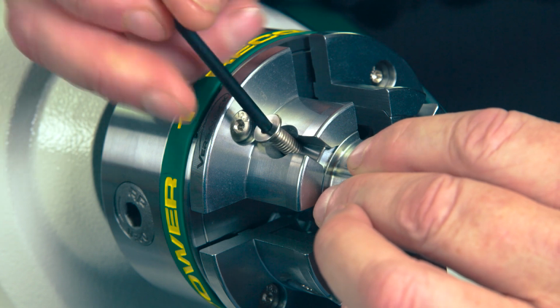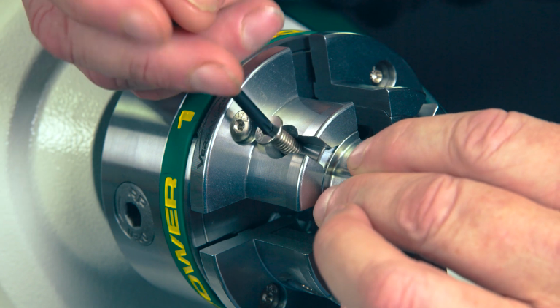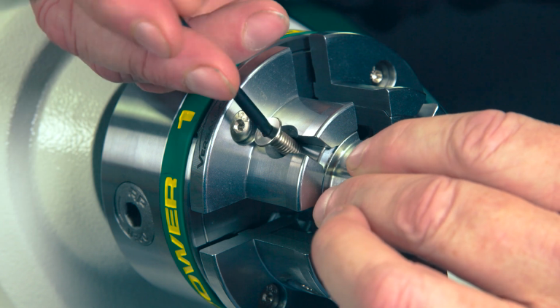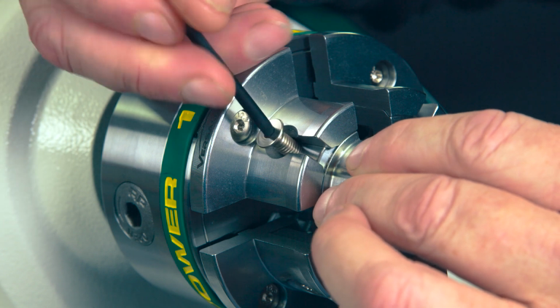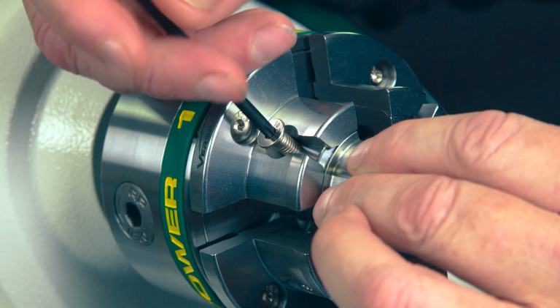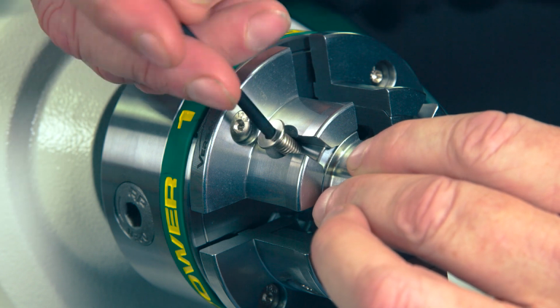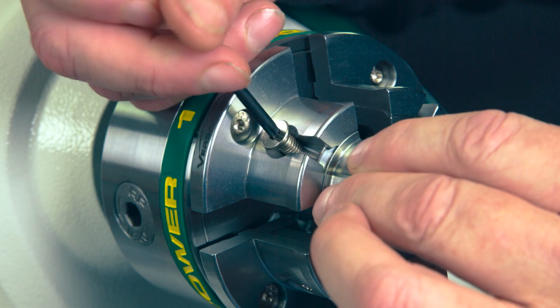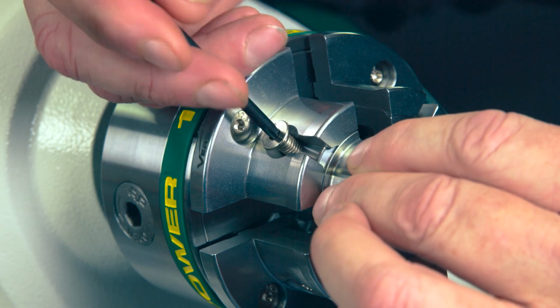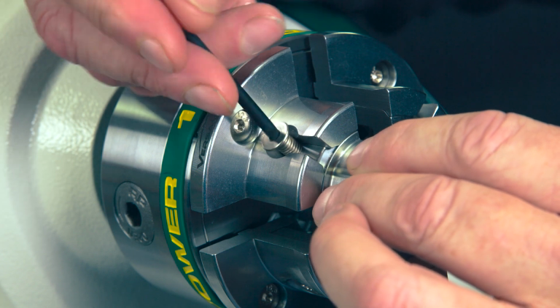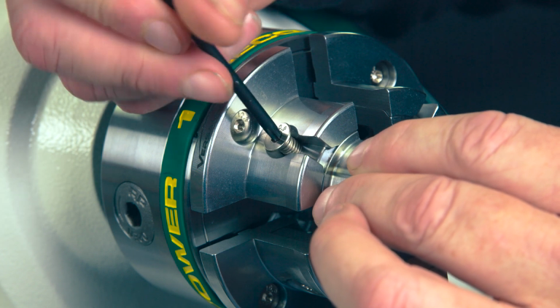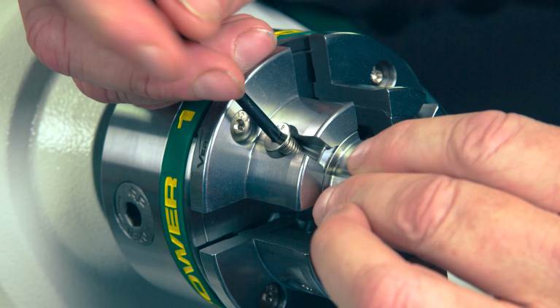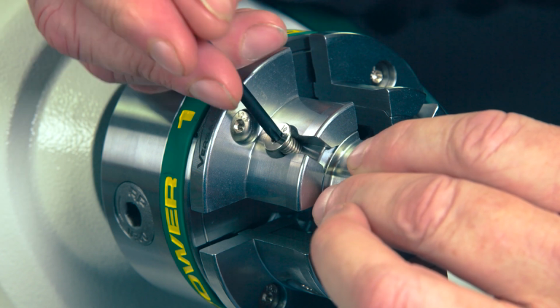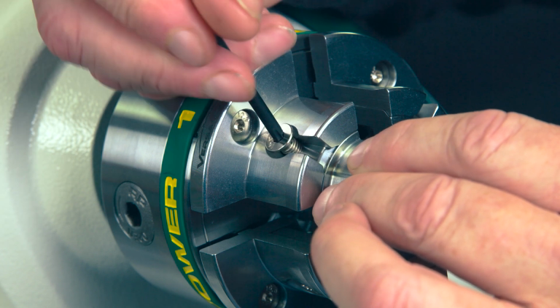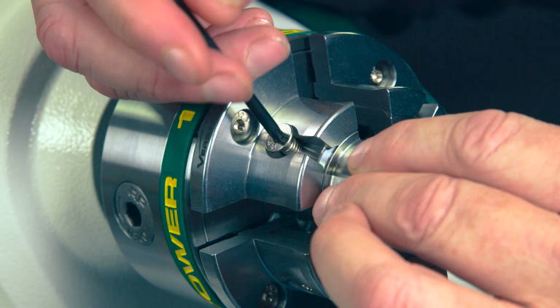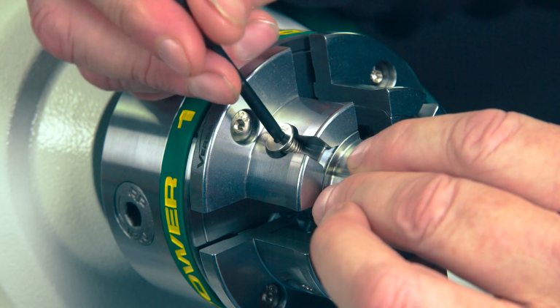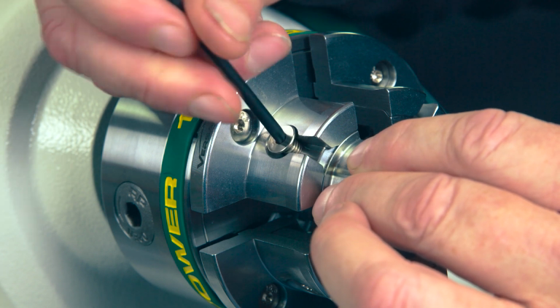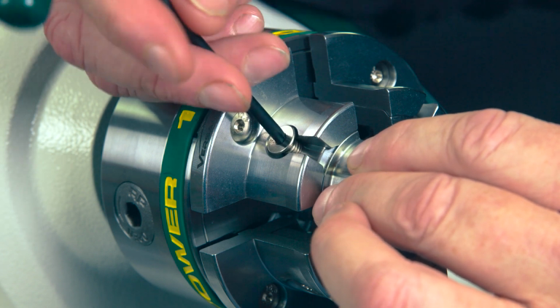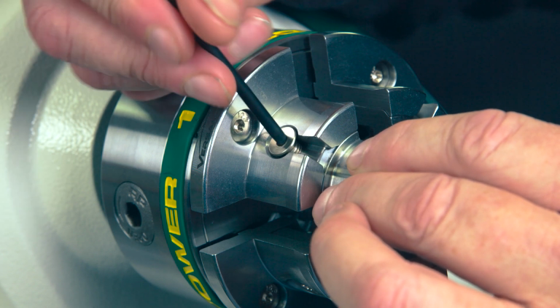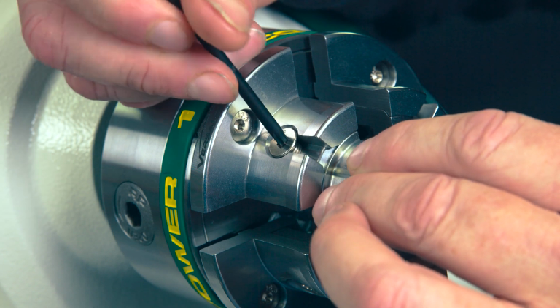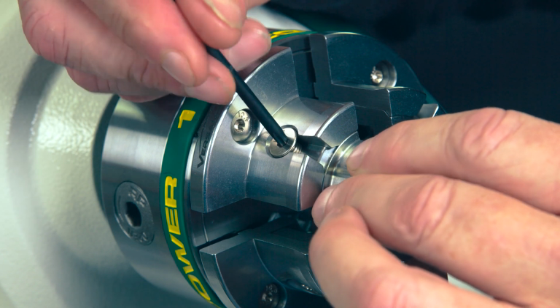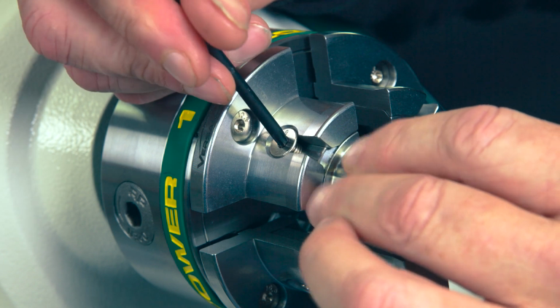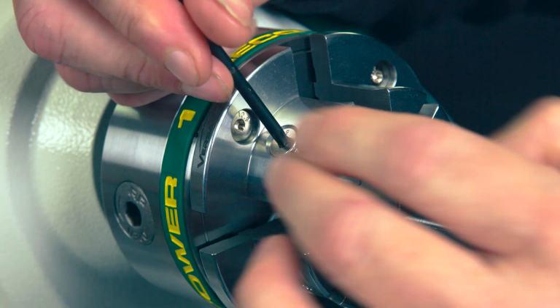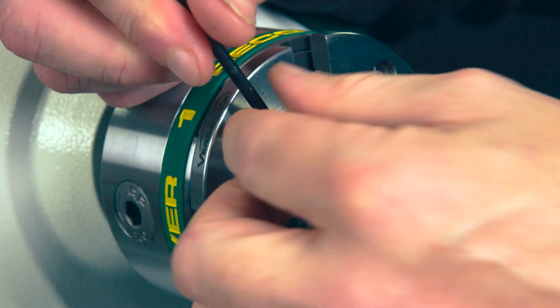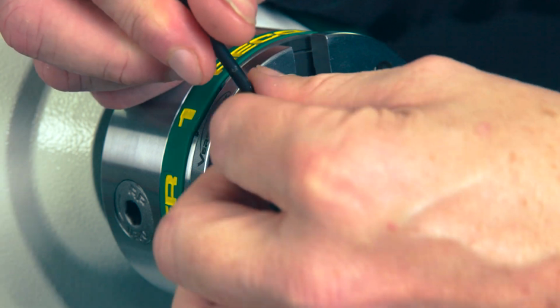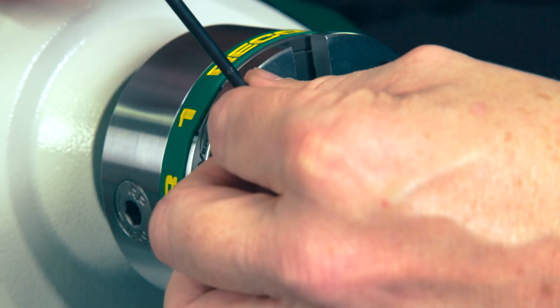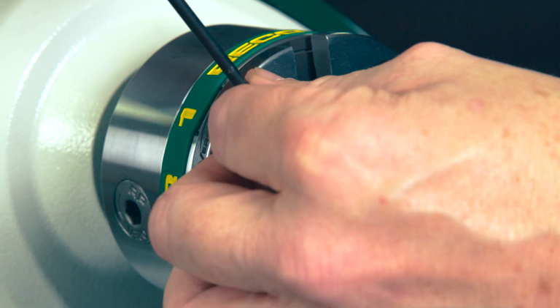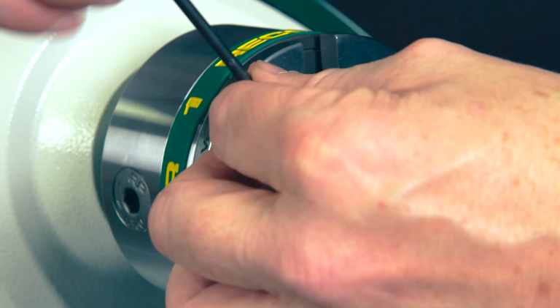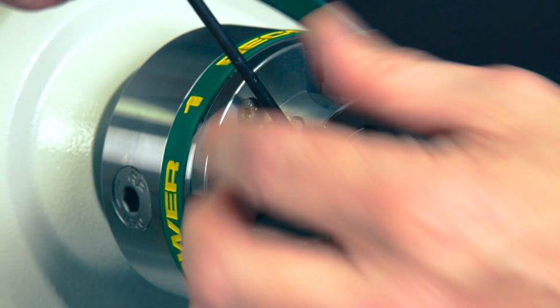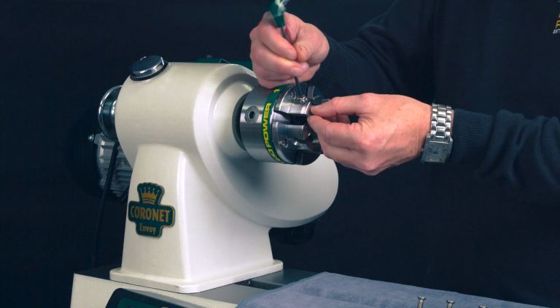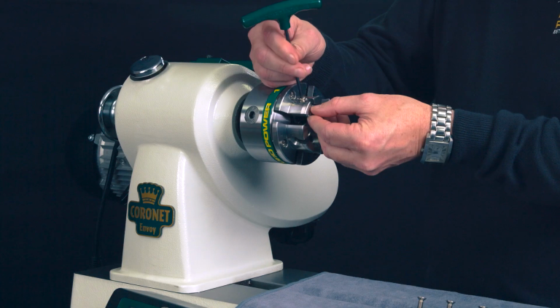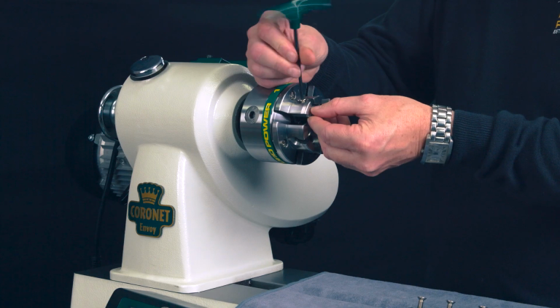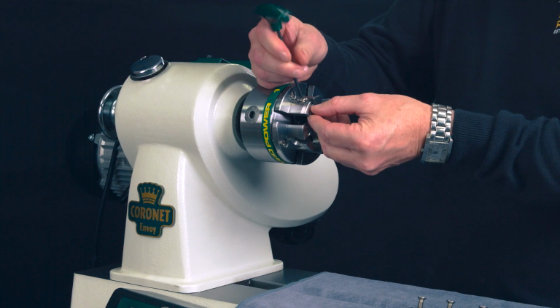Change jaws in seconds without removing screws — just slide, lock and go.